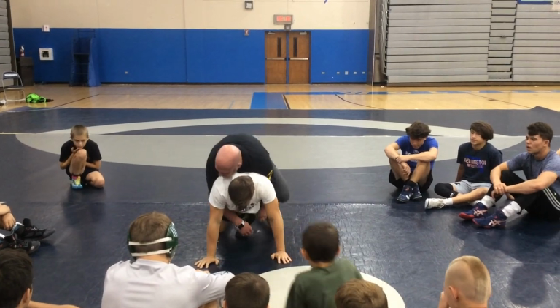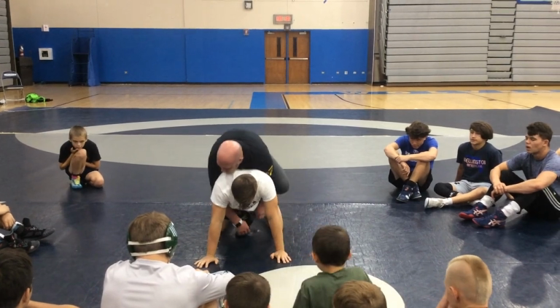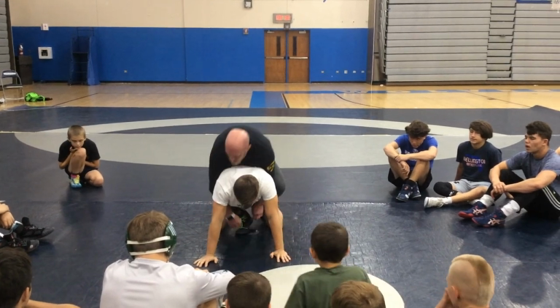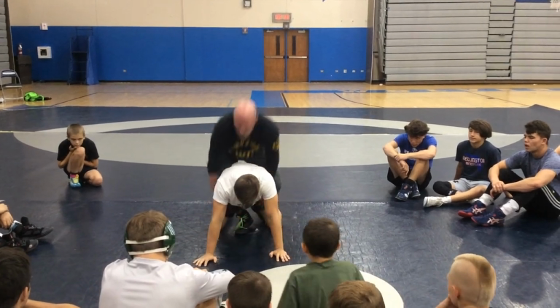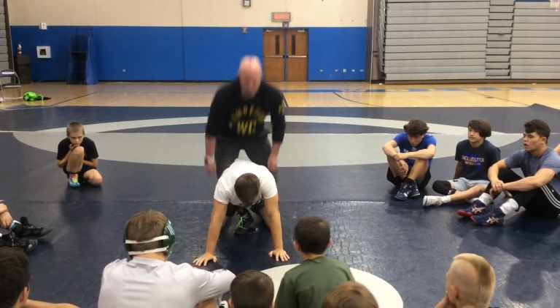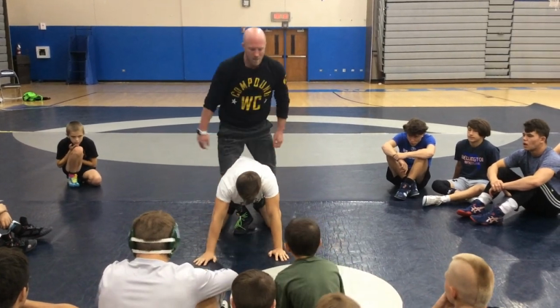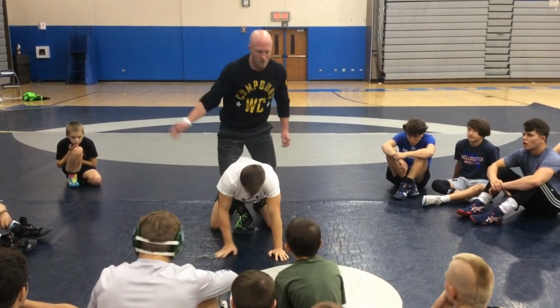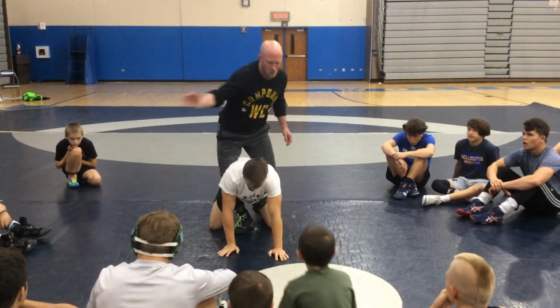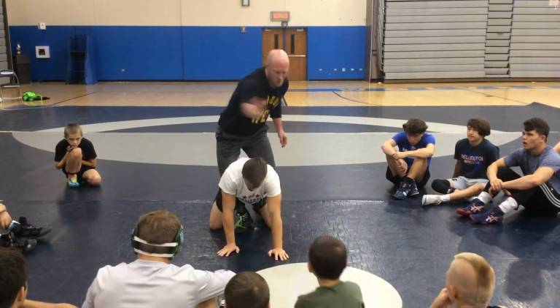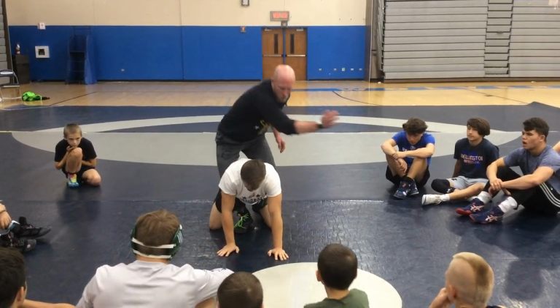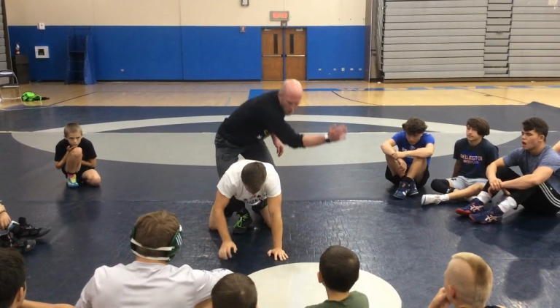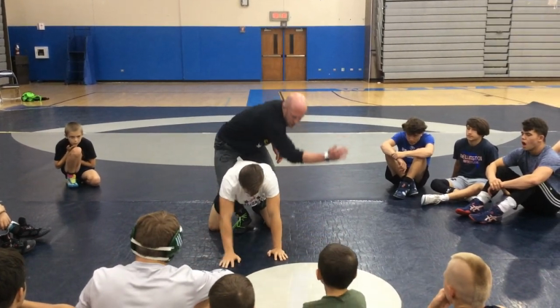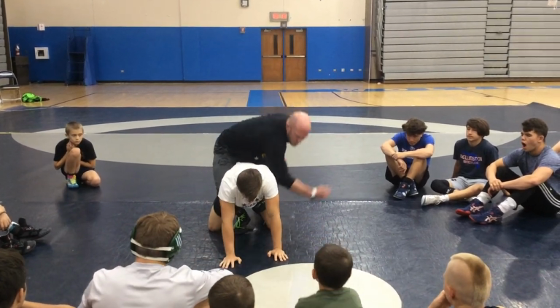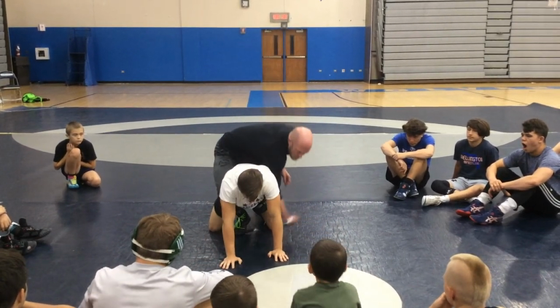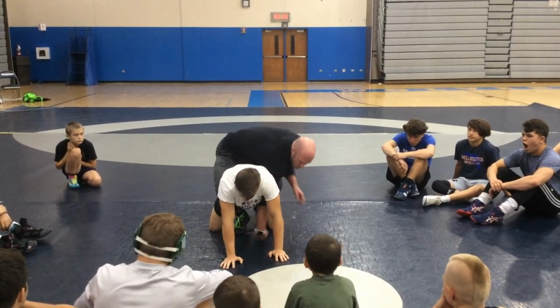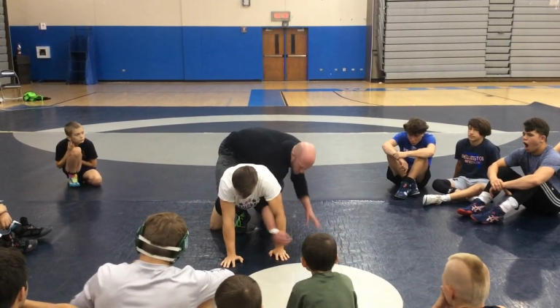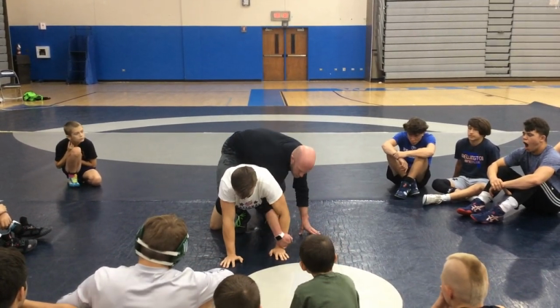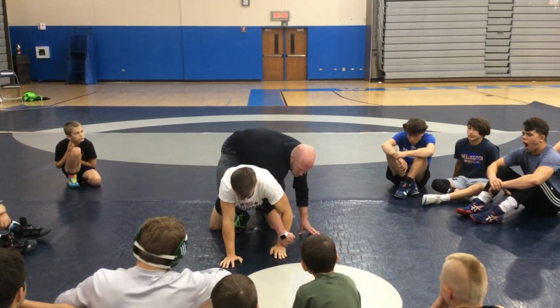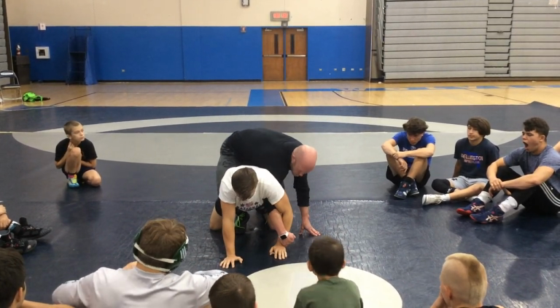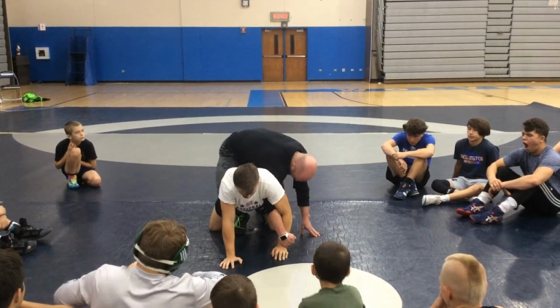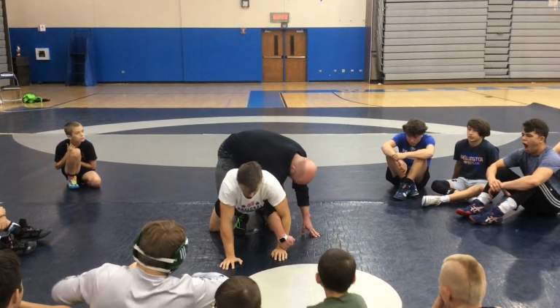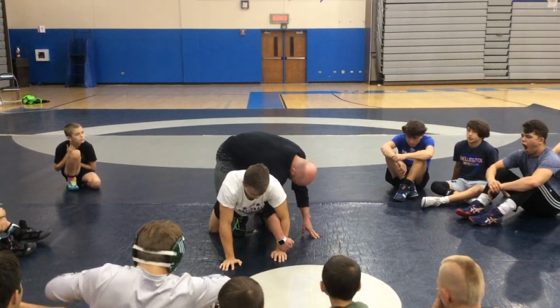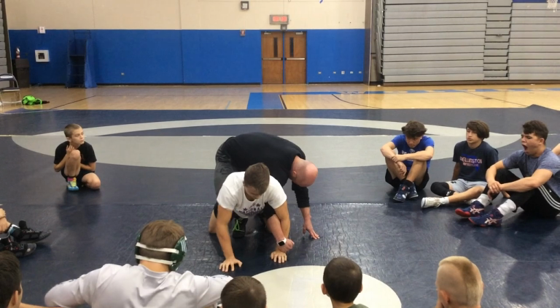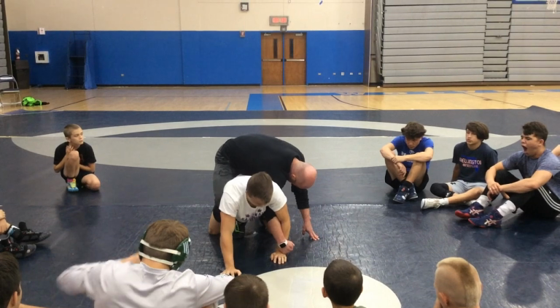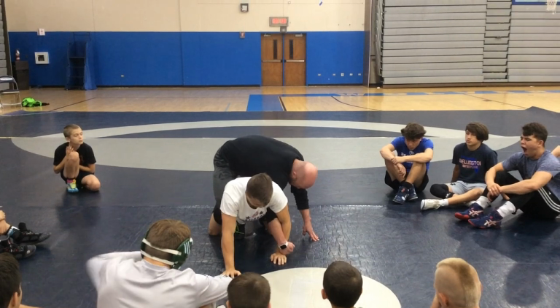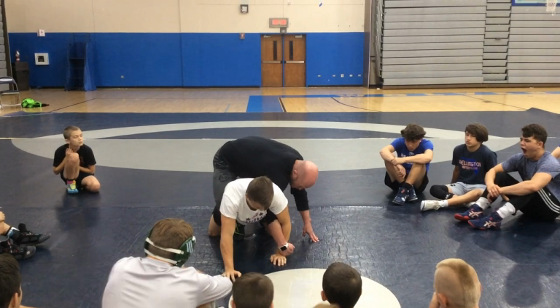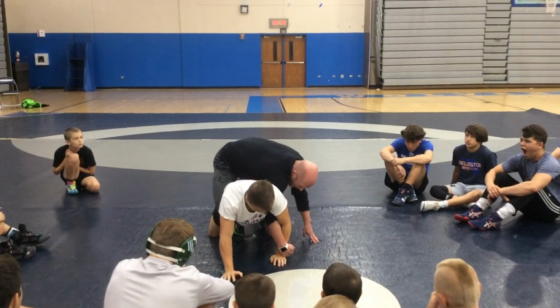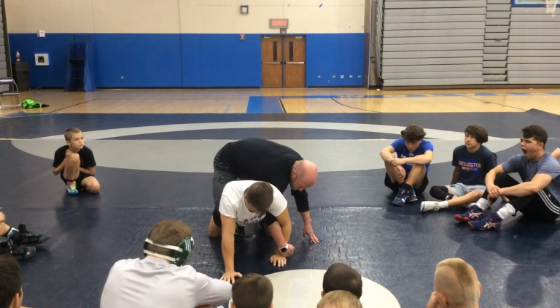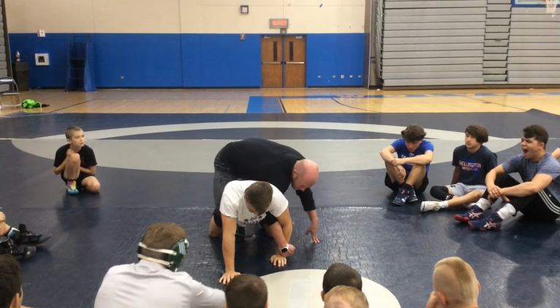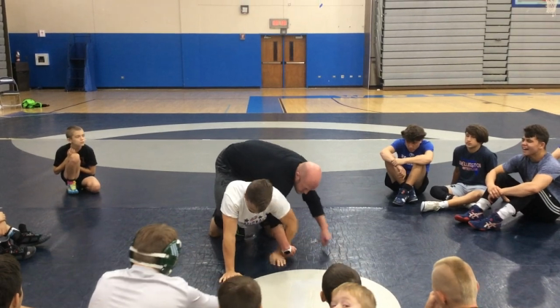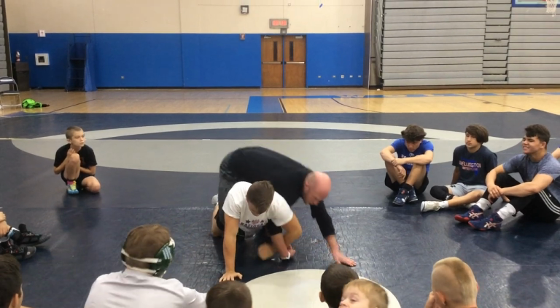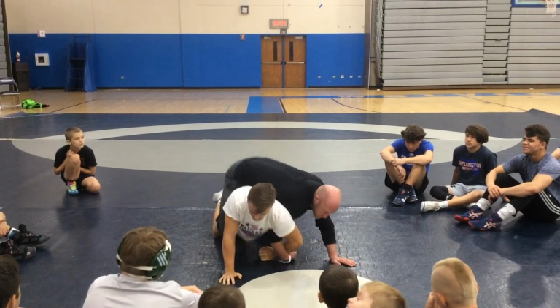Swing. Stand up drill. Cross. Hook. Drive. When I get here, I'm driving on my toes.